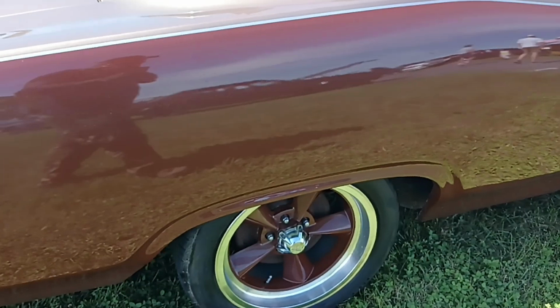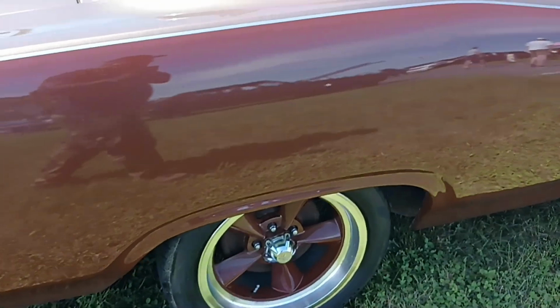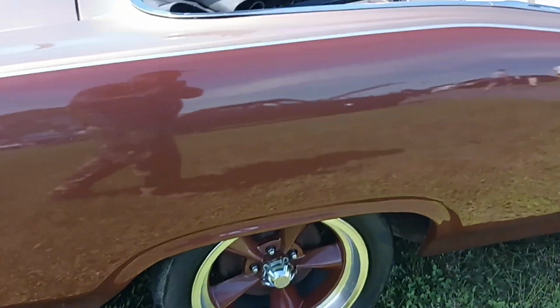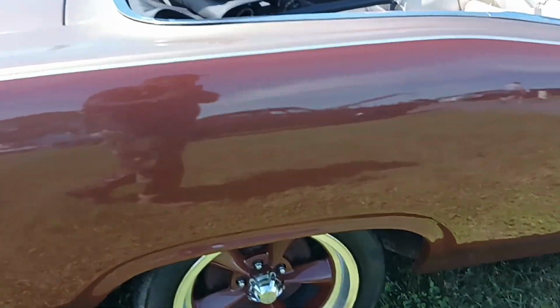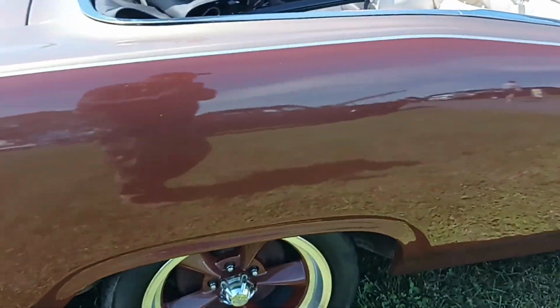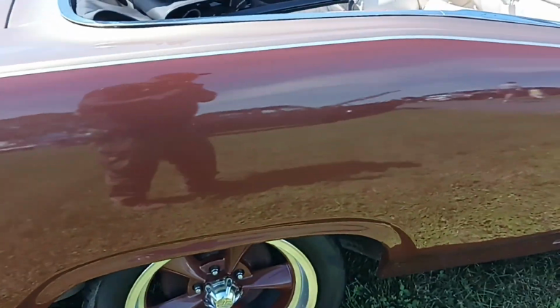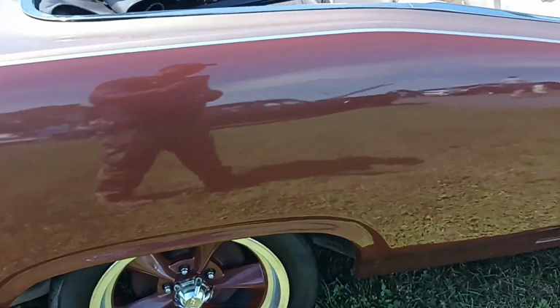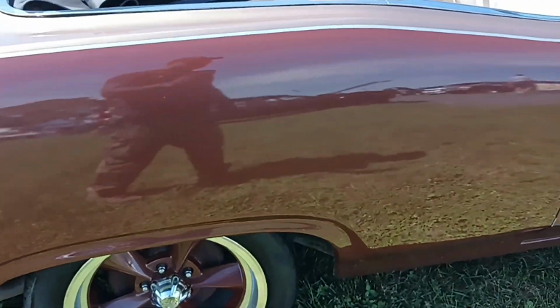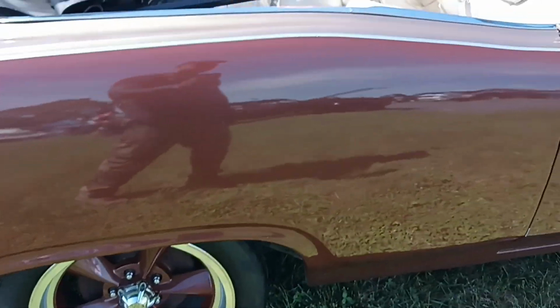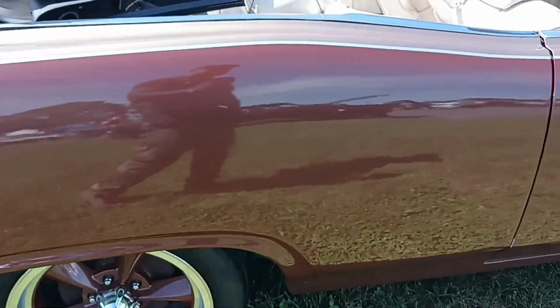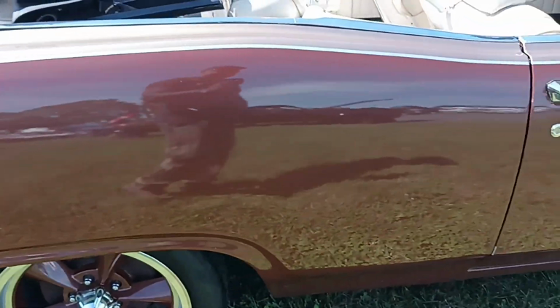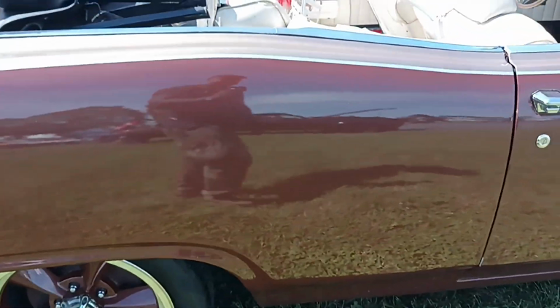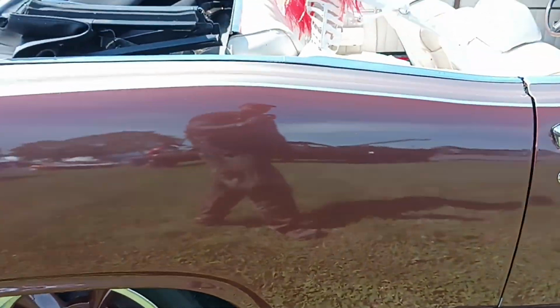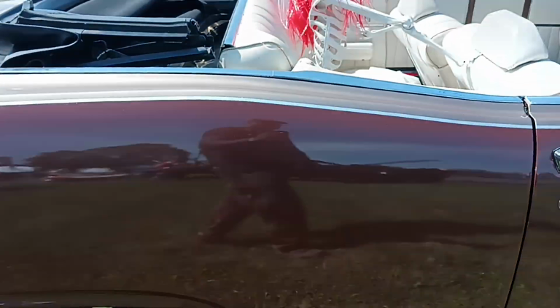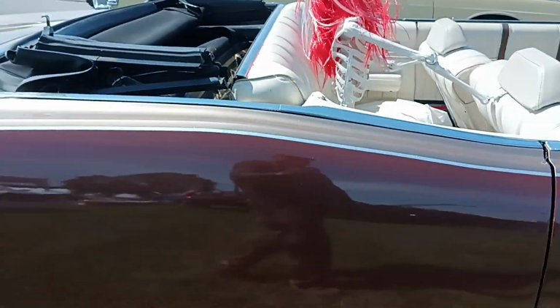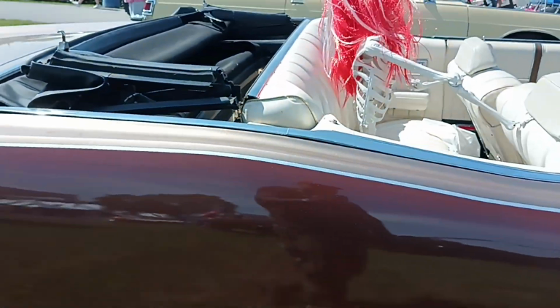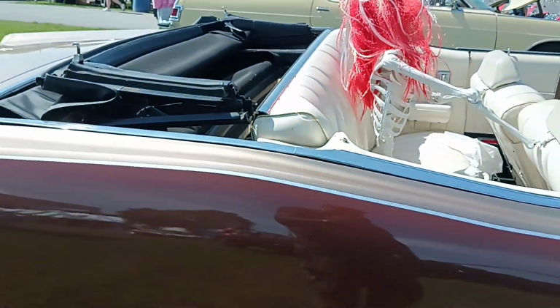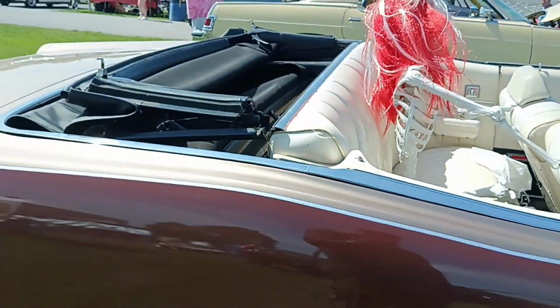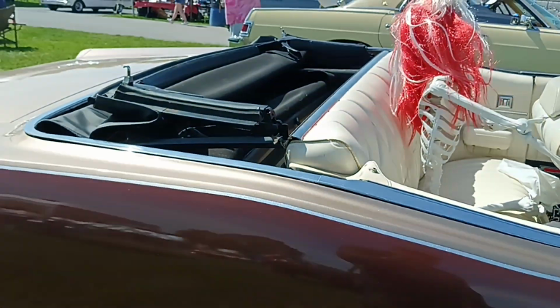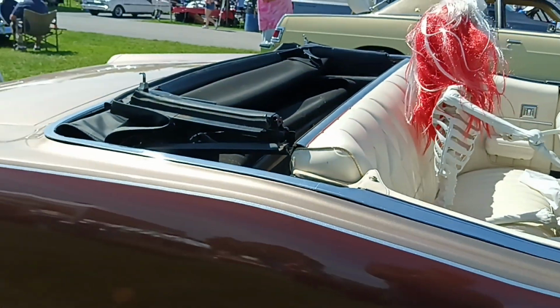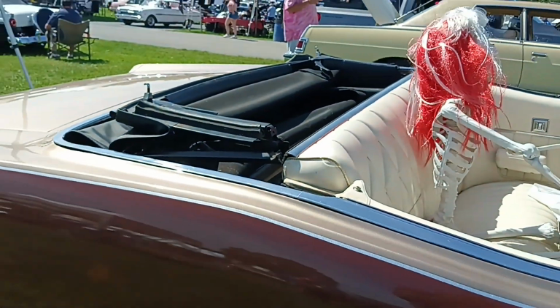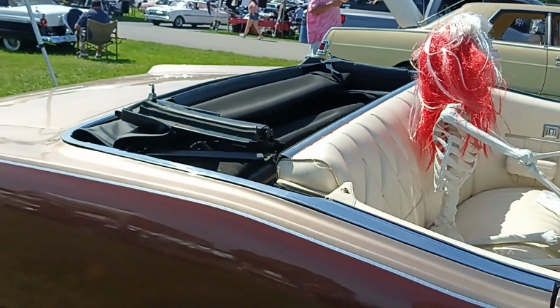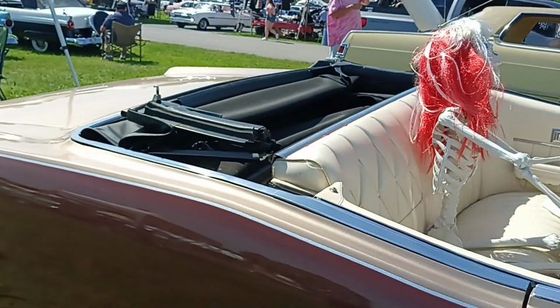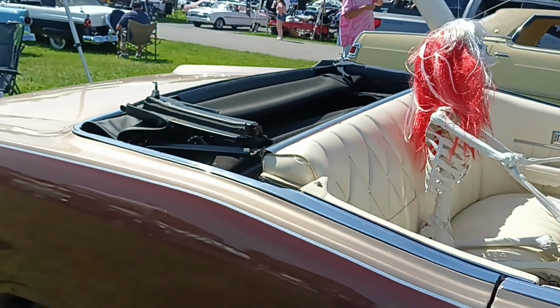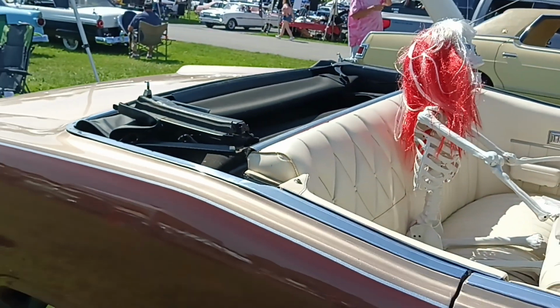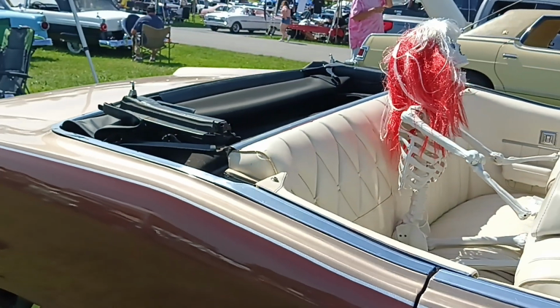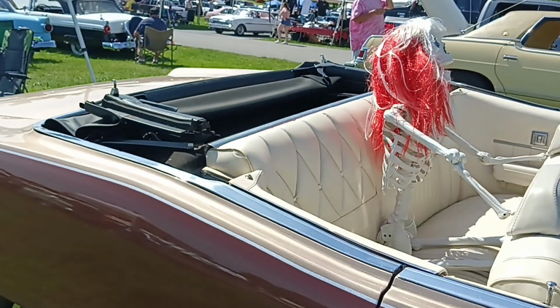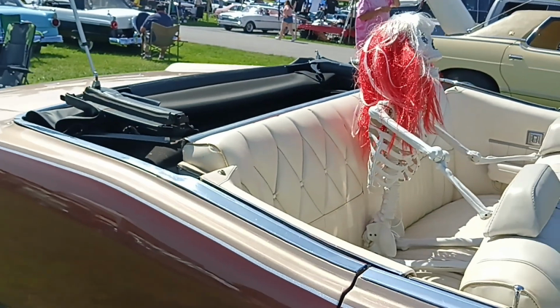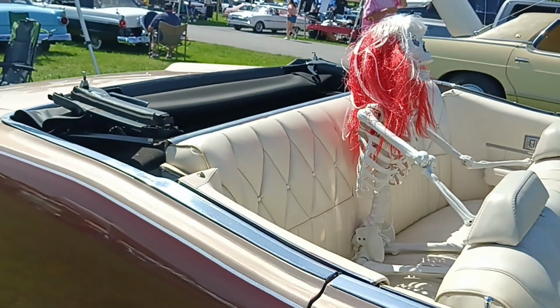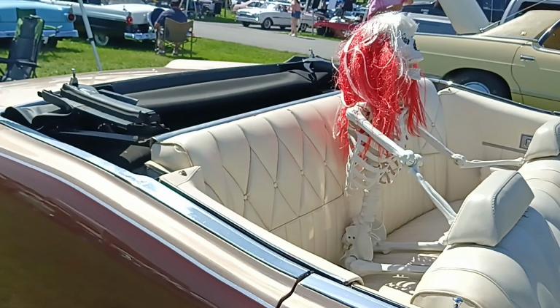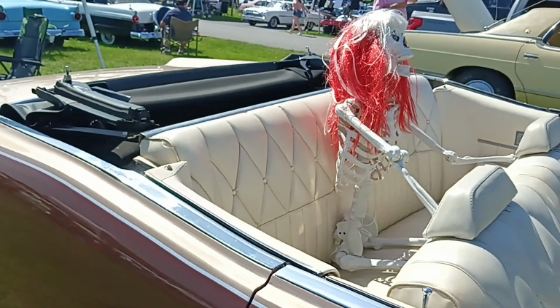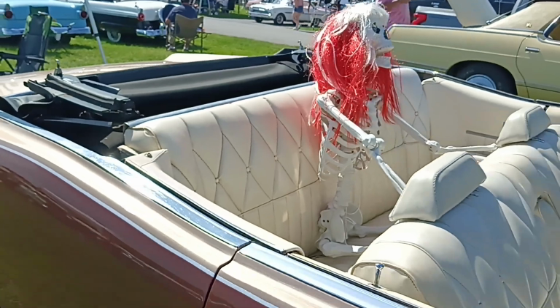But this is a sweet car — body on frame convertible.